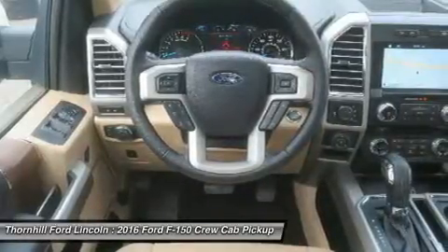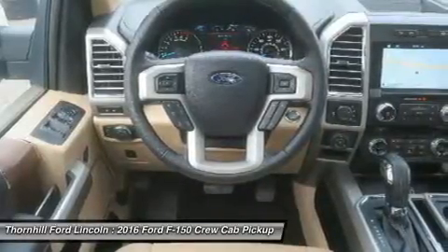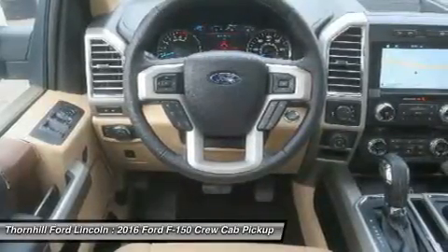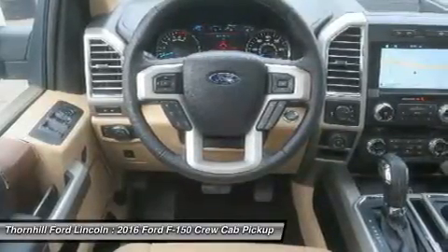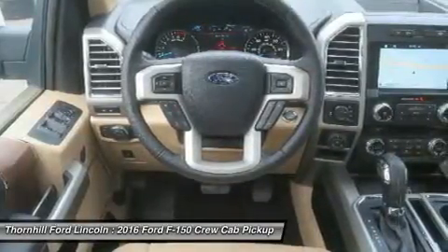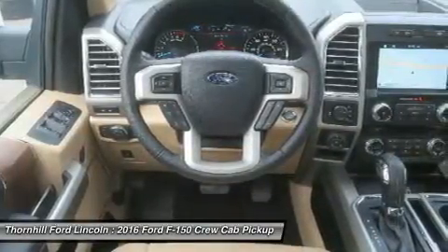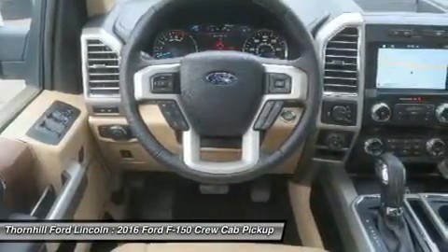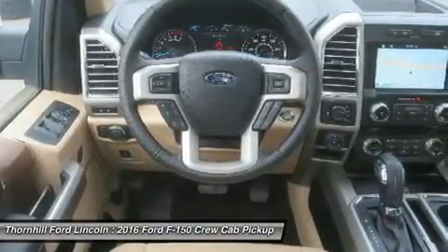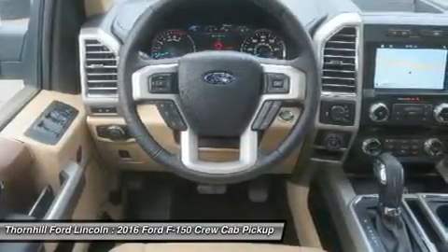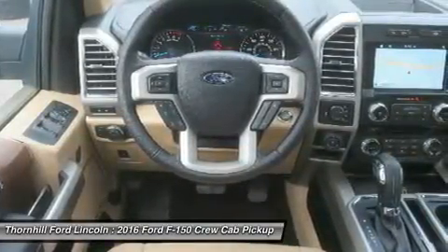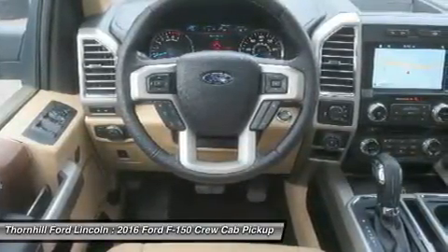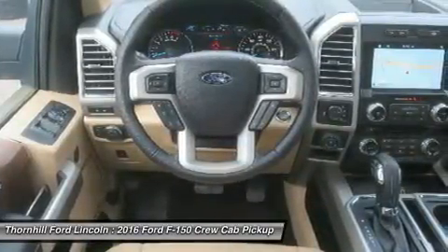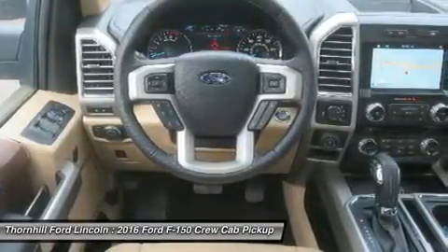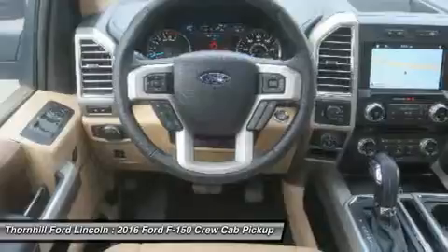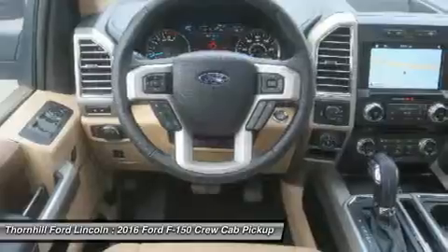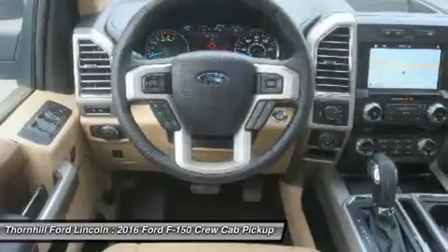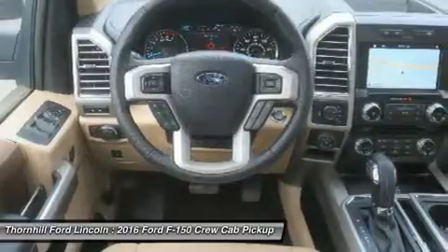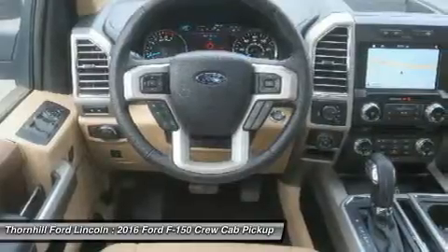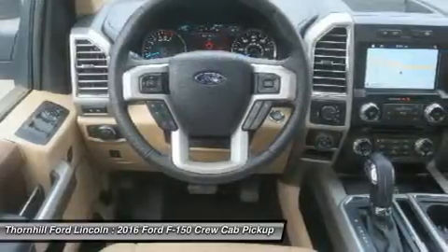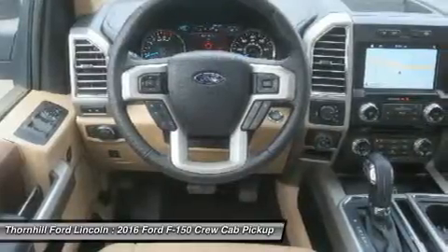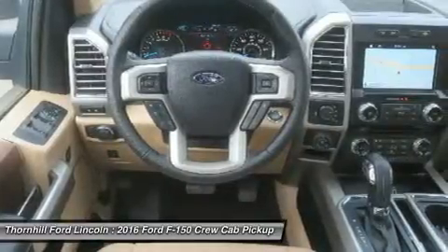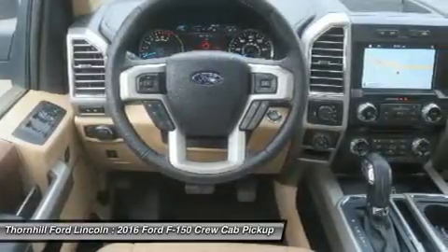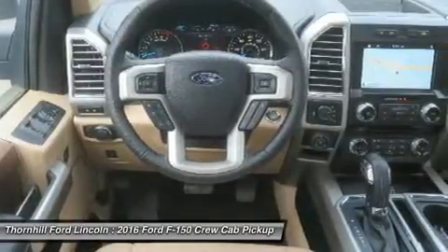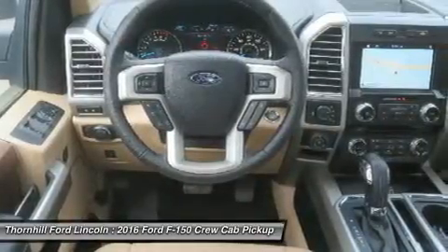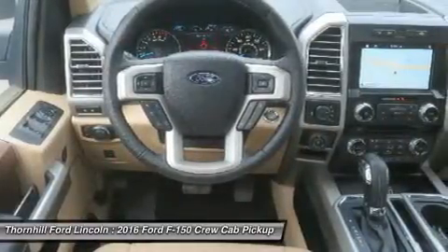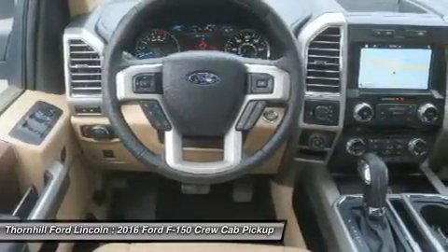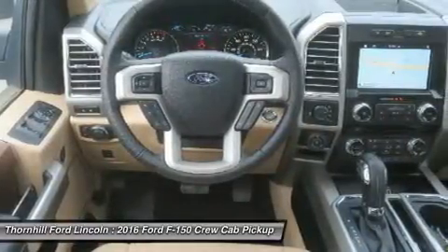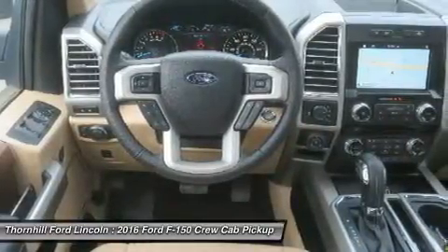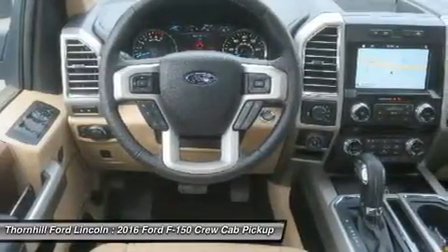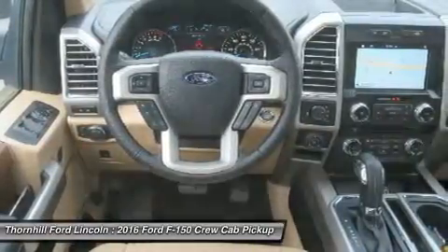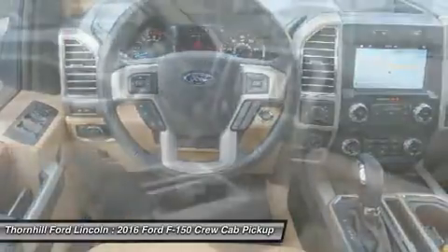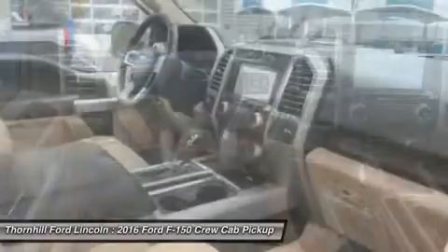The 5.0L V8, in fact, delivers a best-in-class 12,200-pound maximum tow rating.